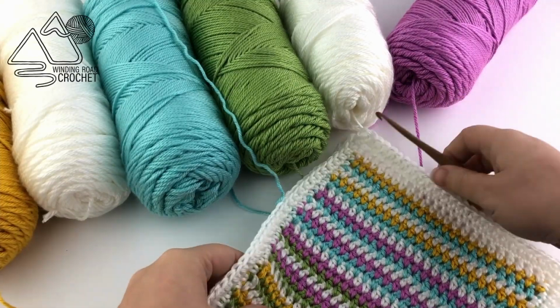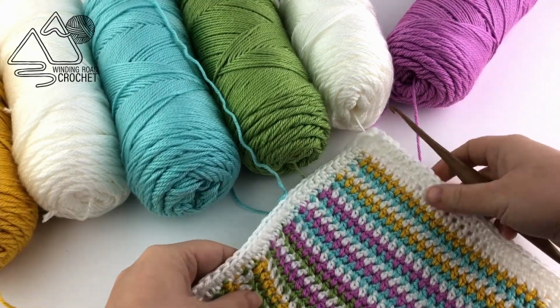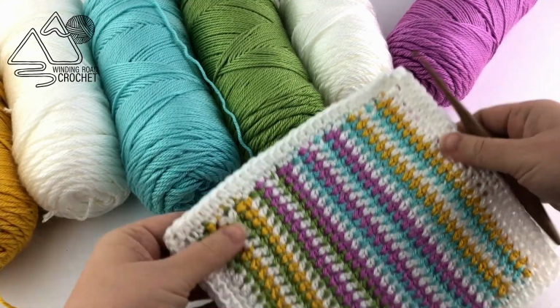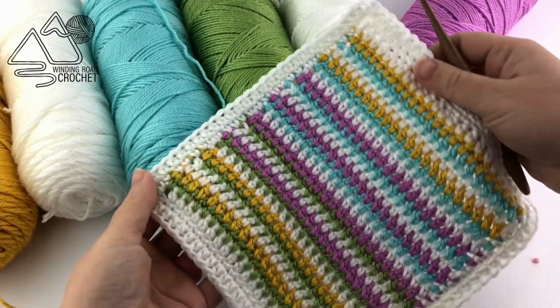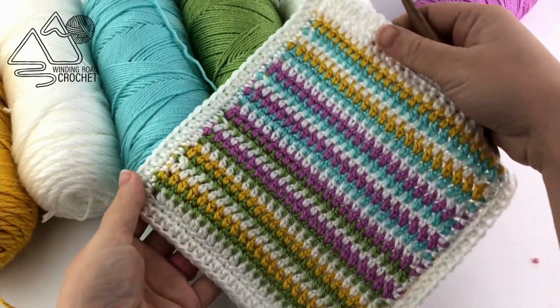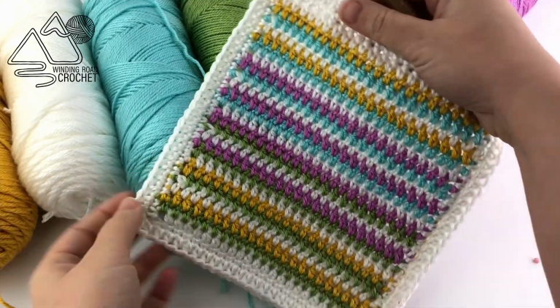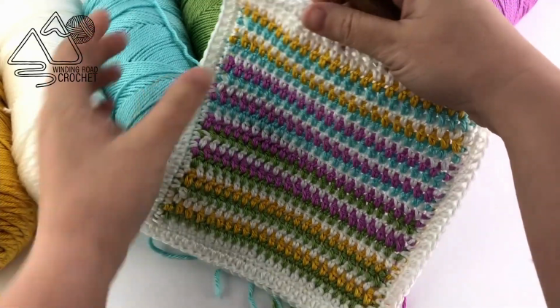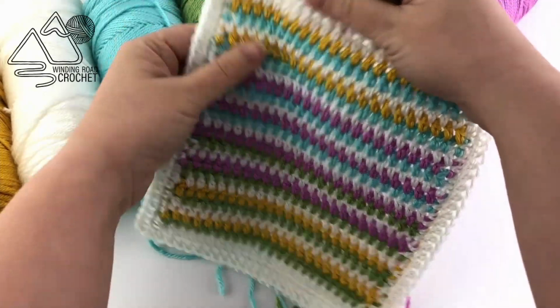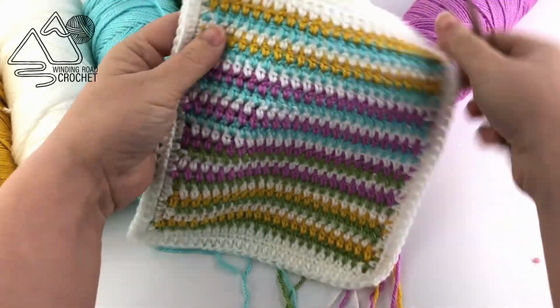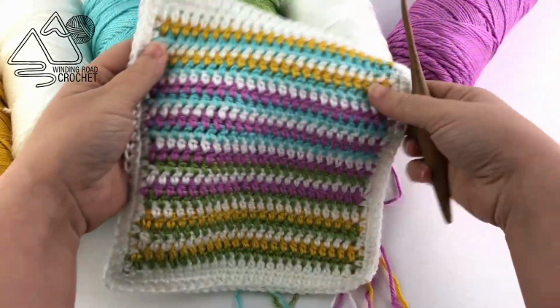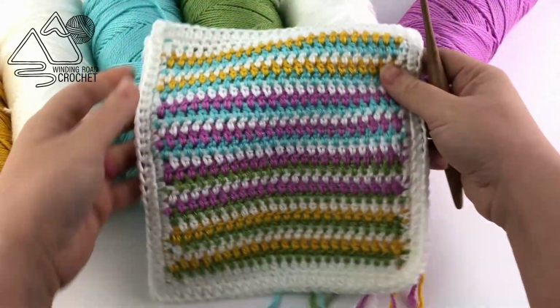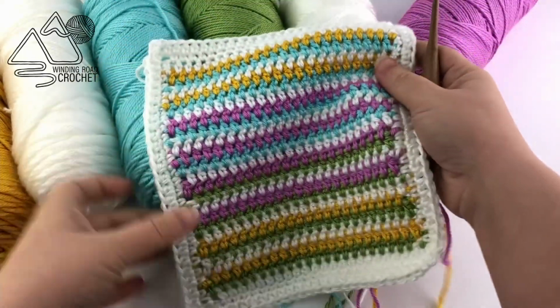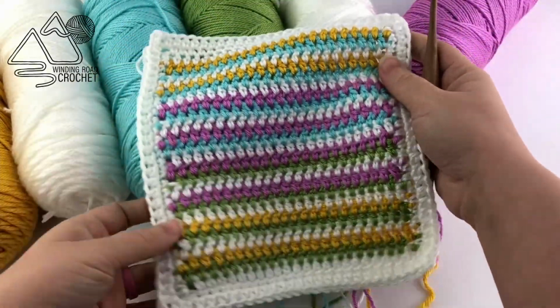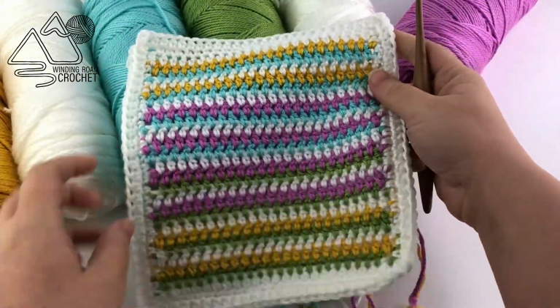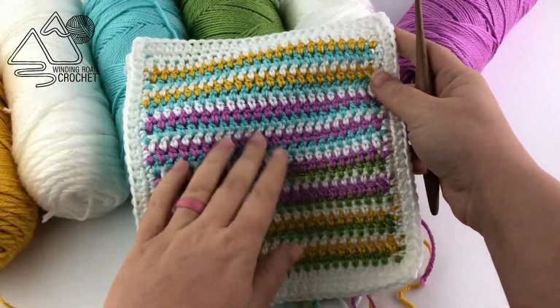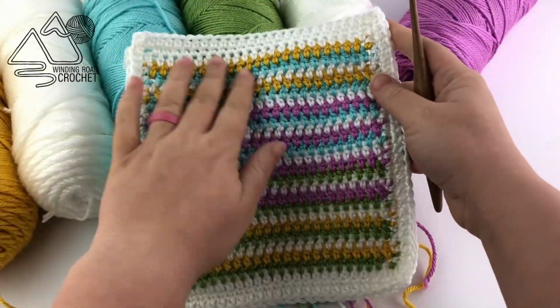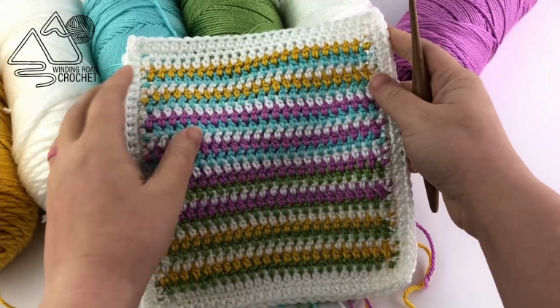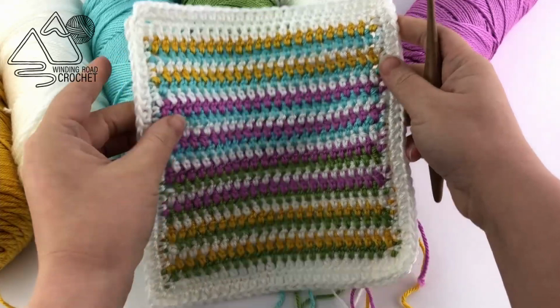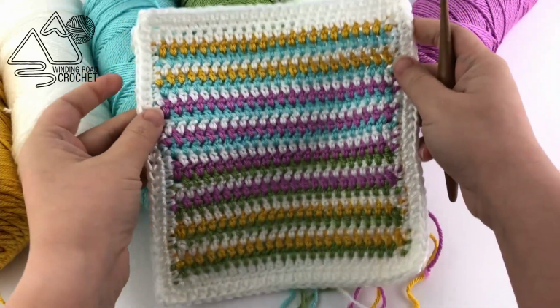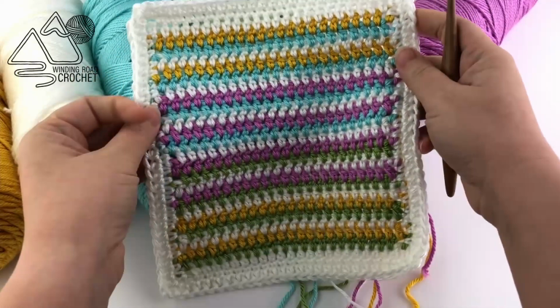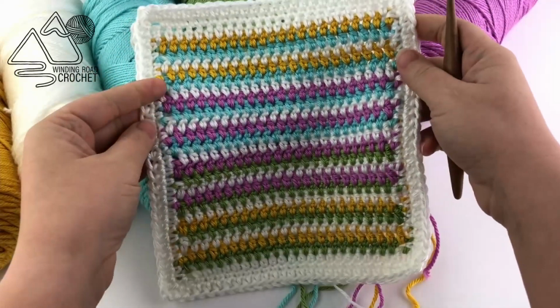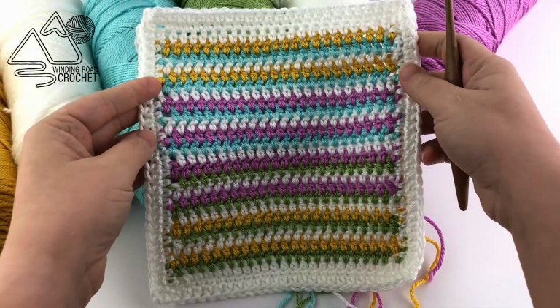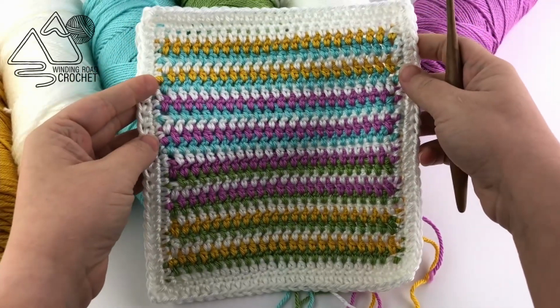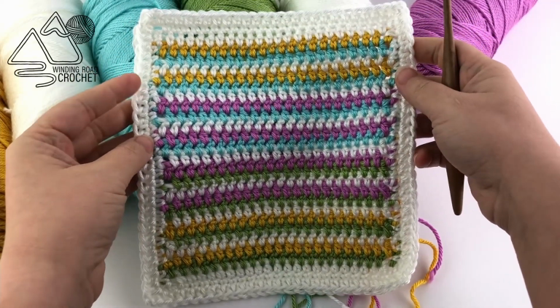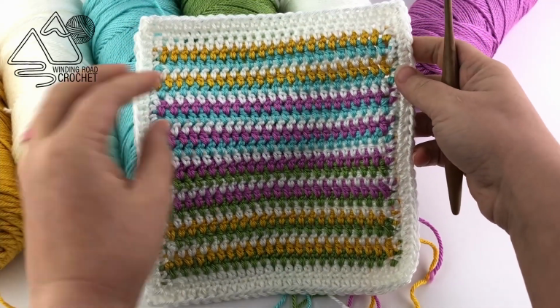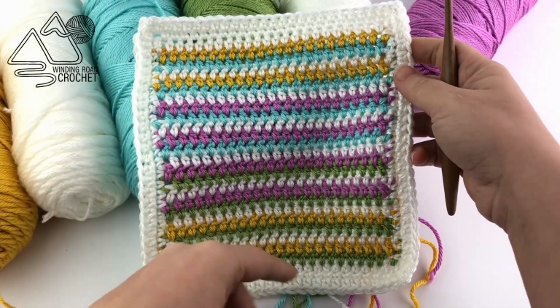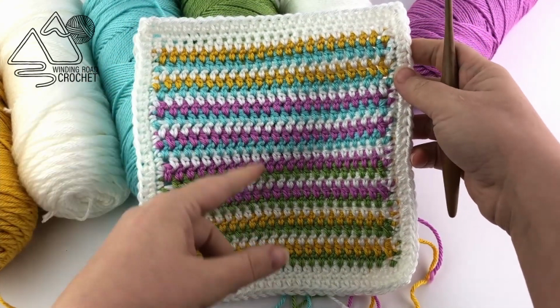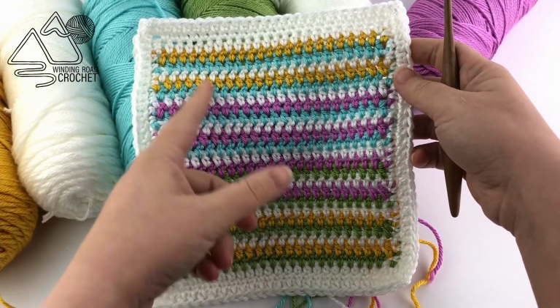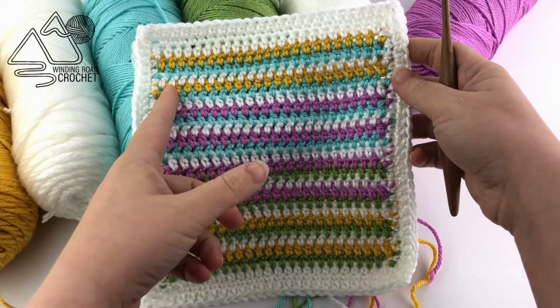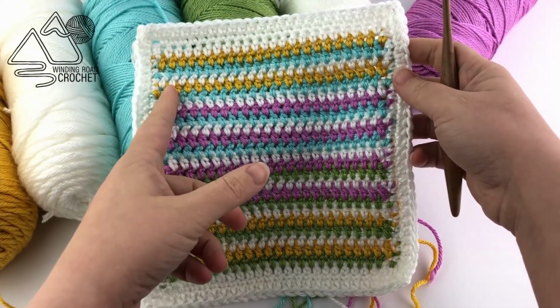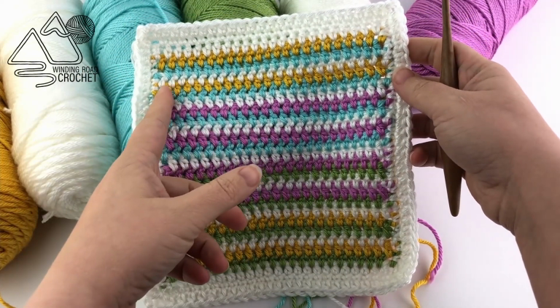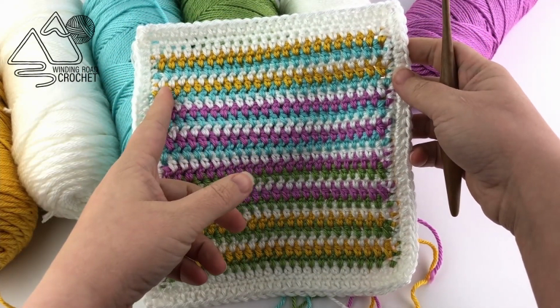I'm going to be showing you how to make this blanket using a small sample. This is a very easy blanket to adjust.